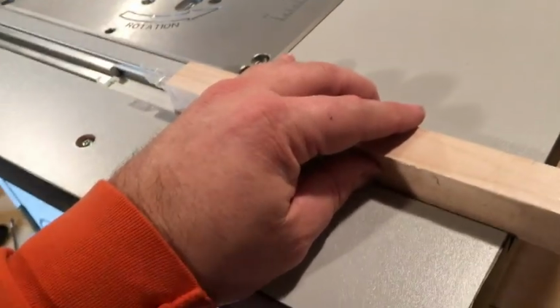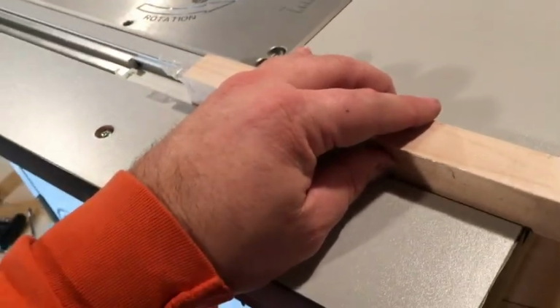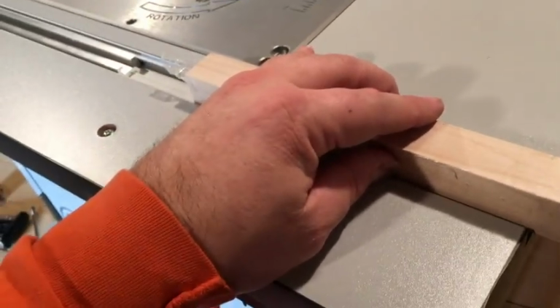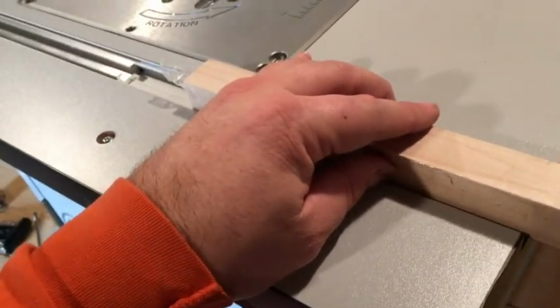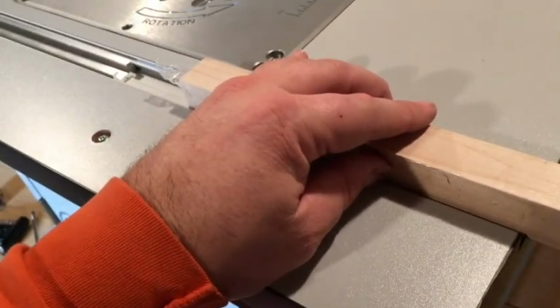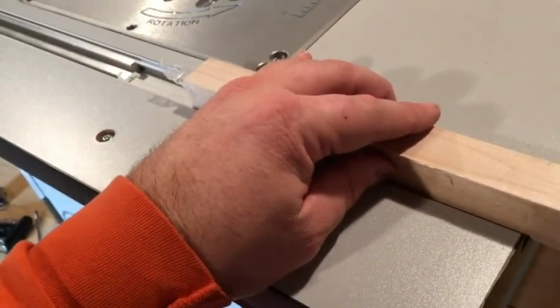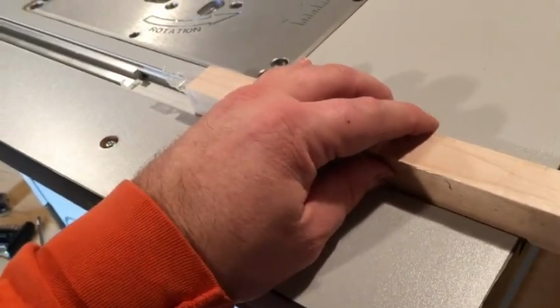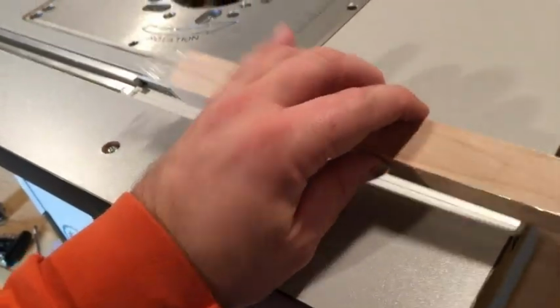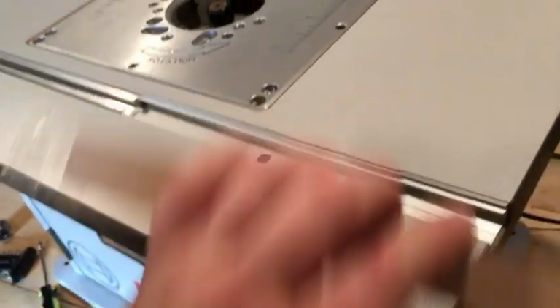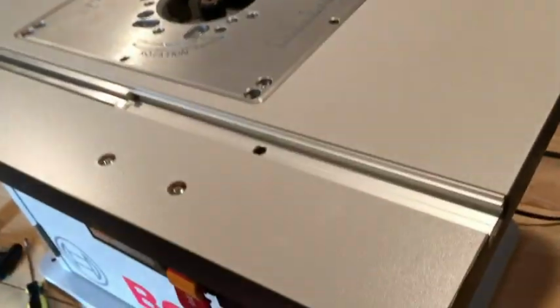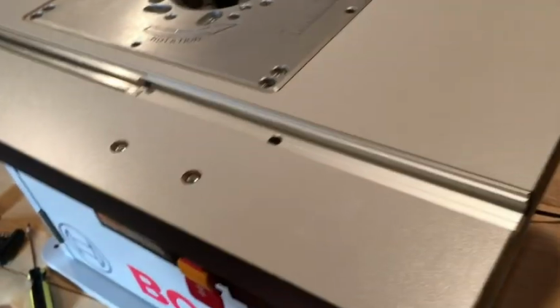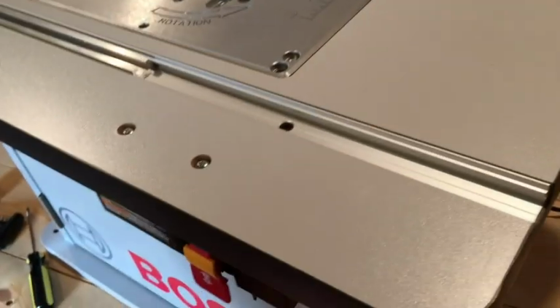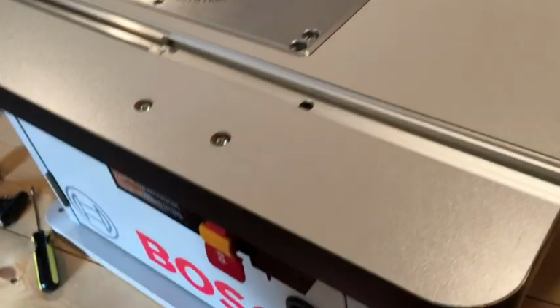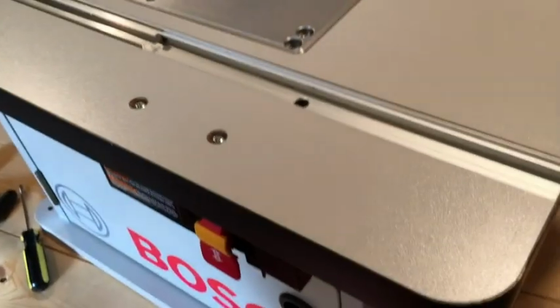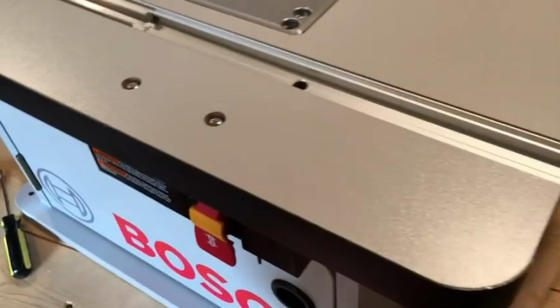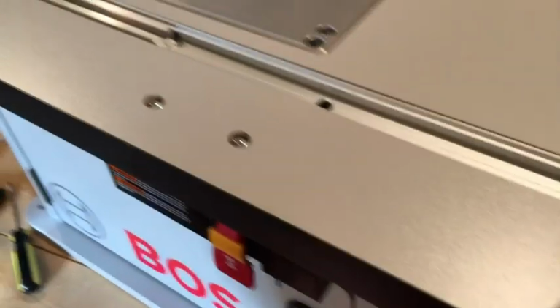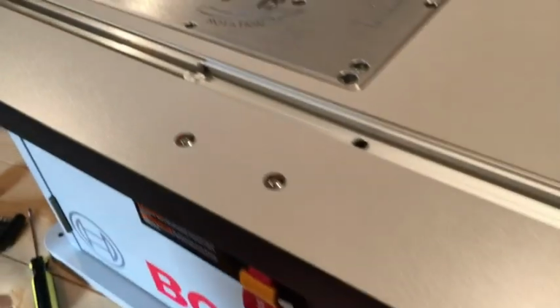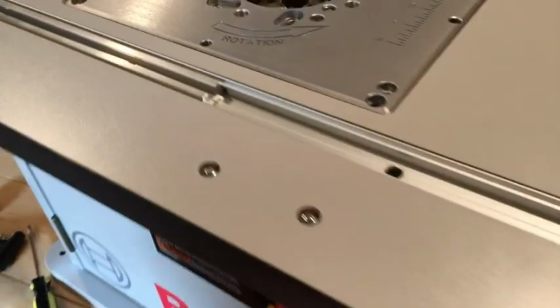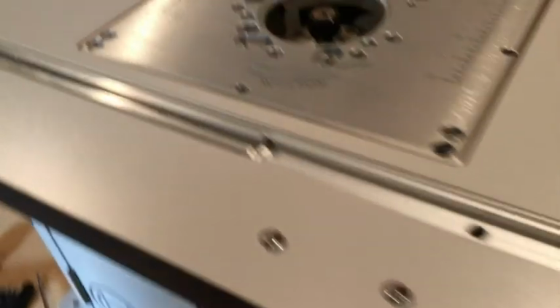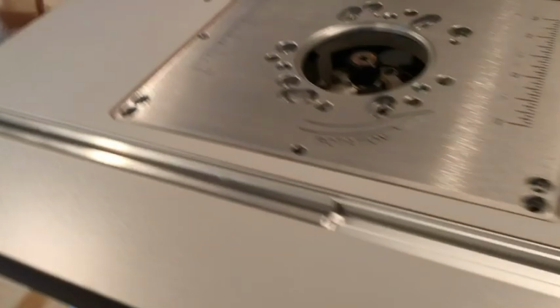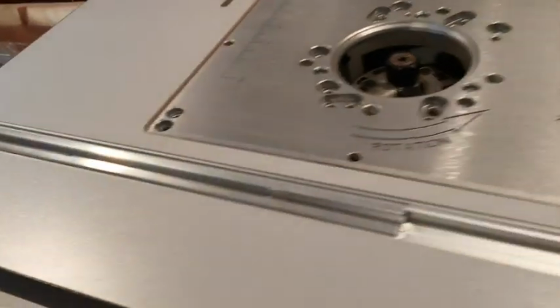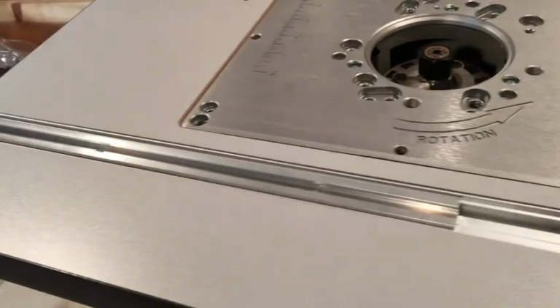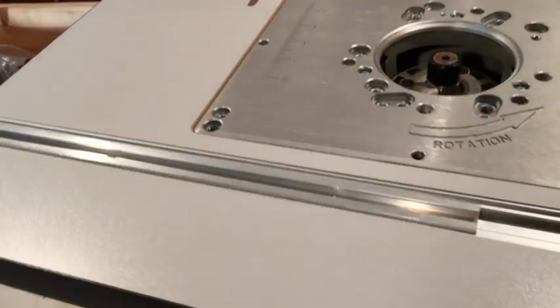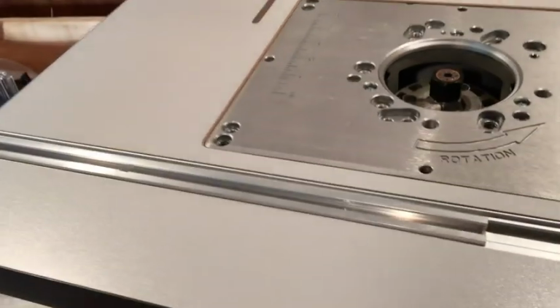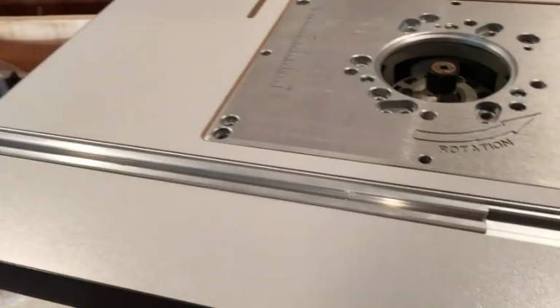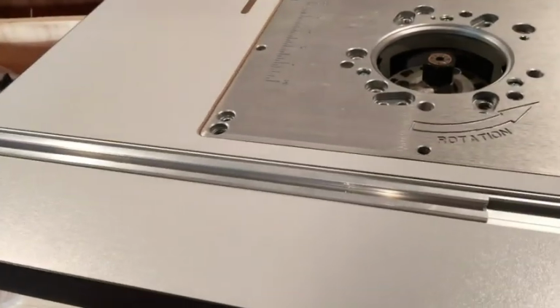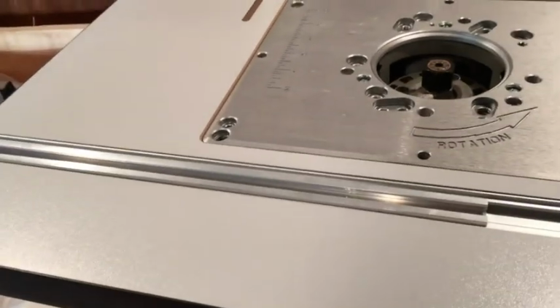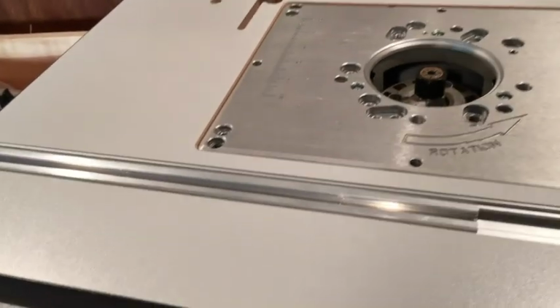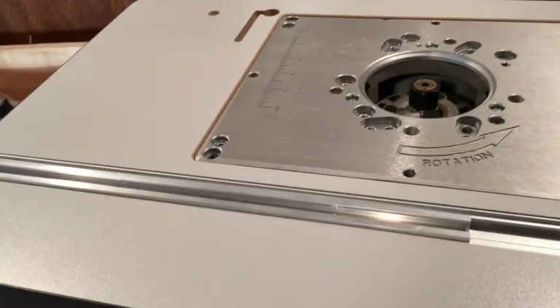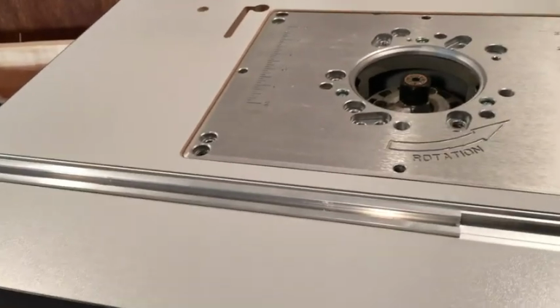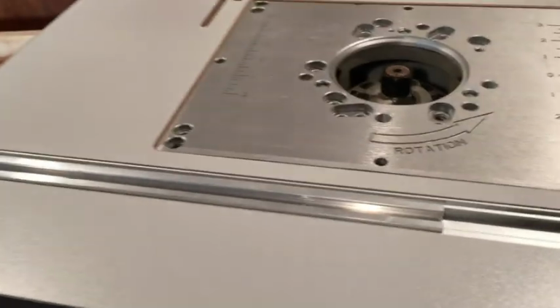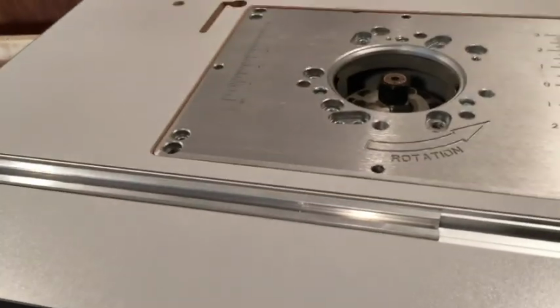There's my table — it goes together pretty well. It takes a little bit of time with all the pieces and parts.